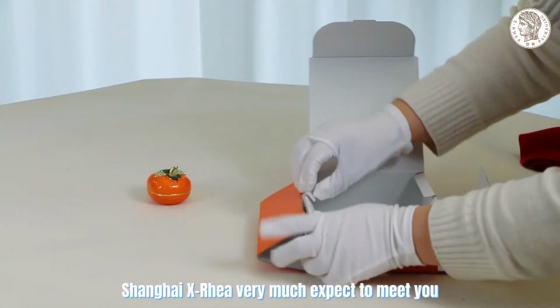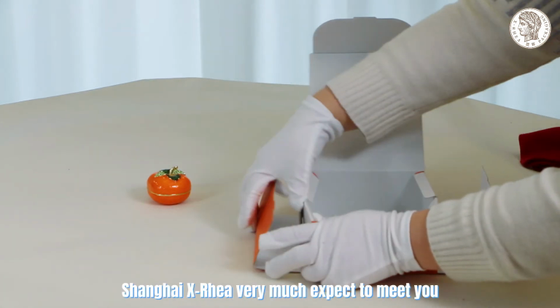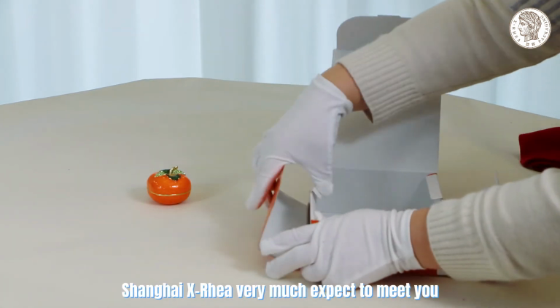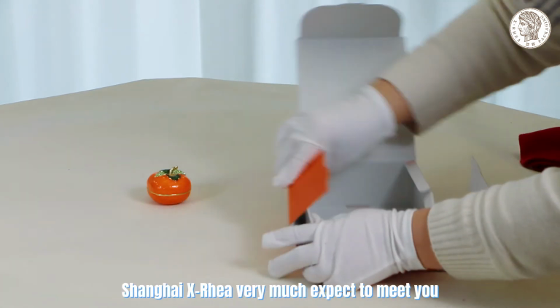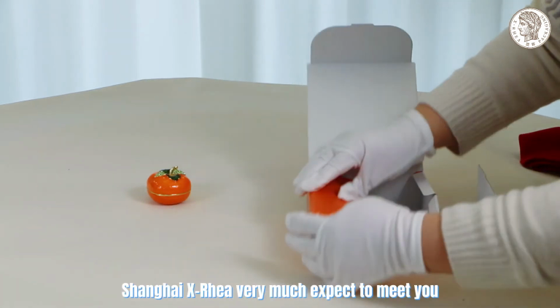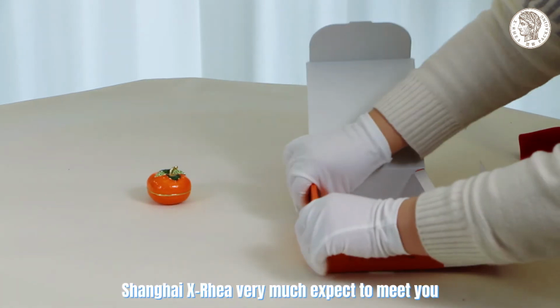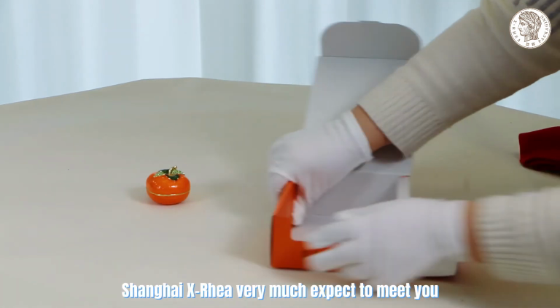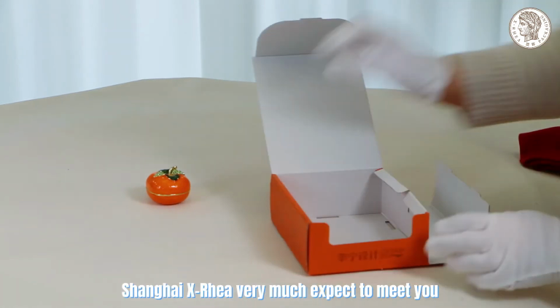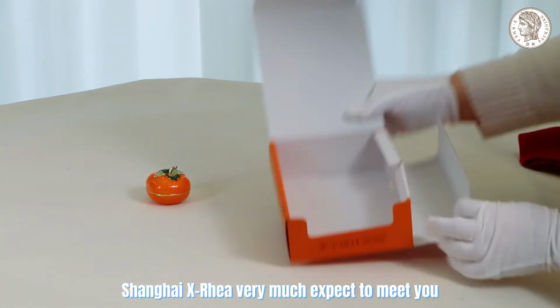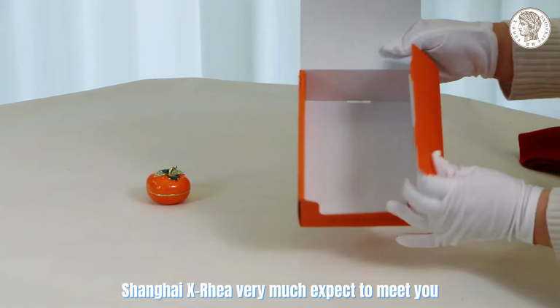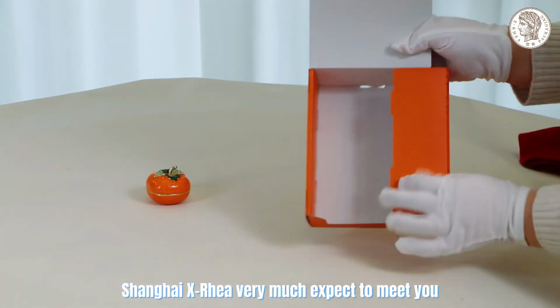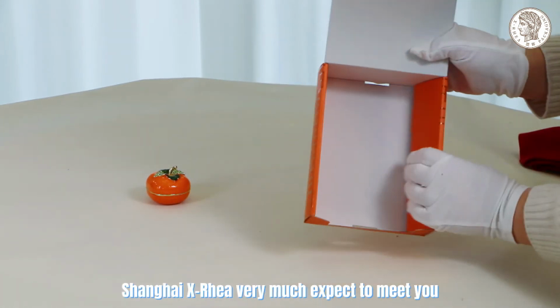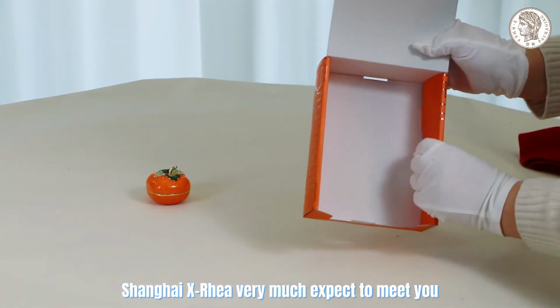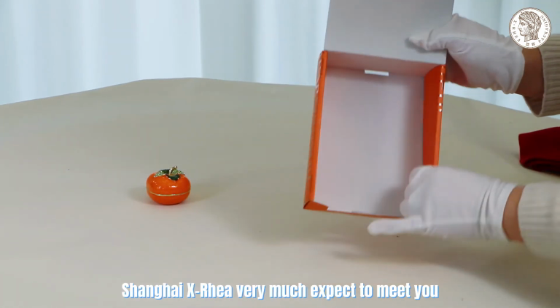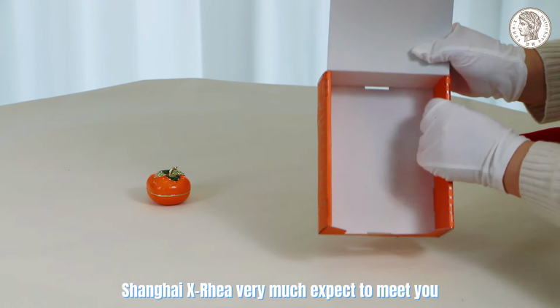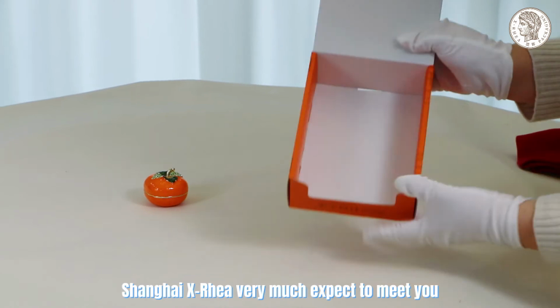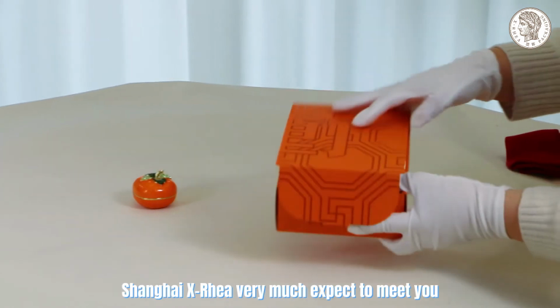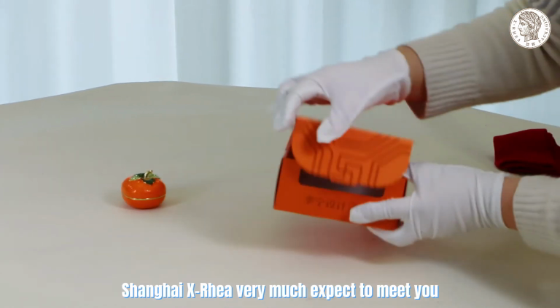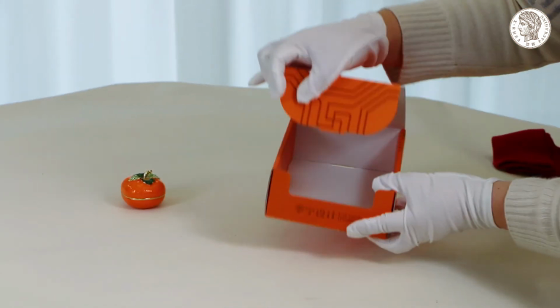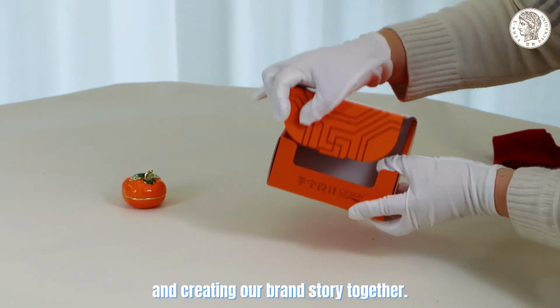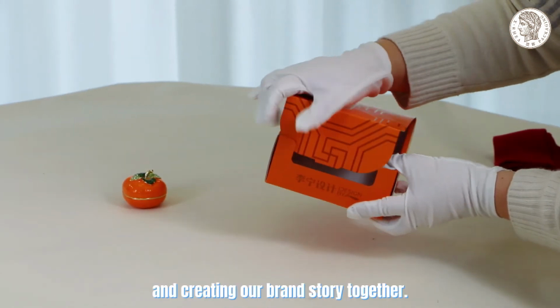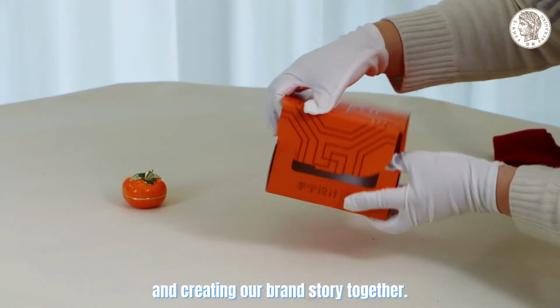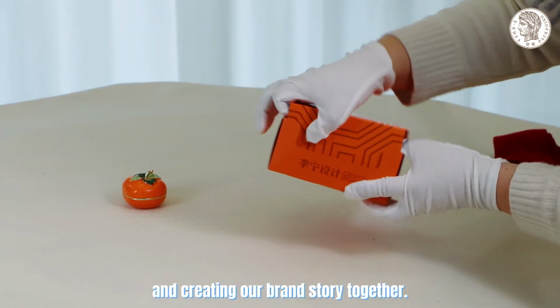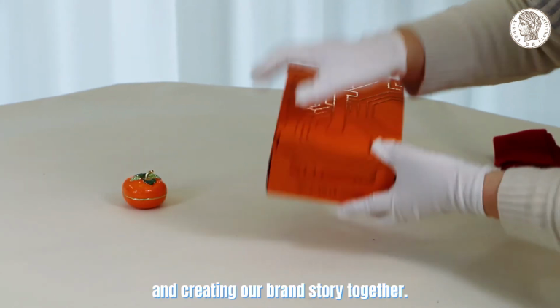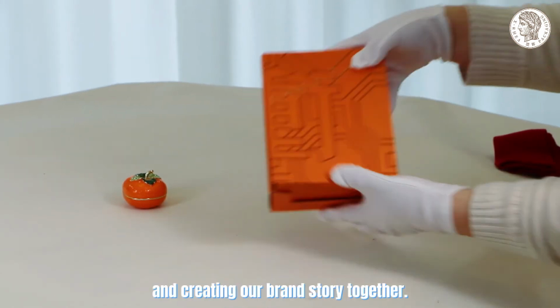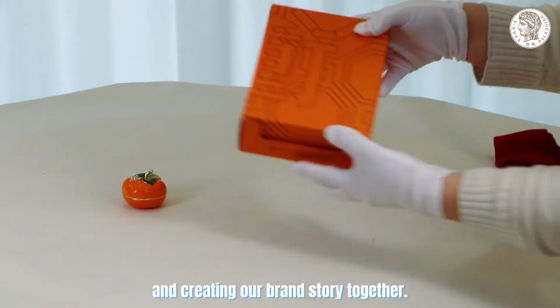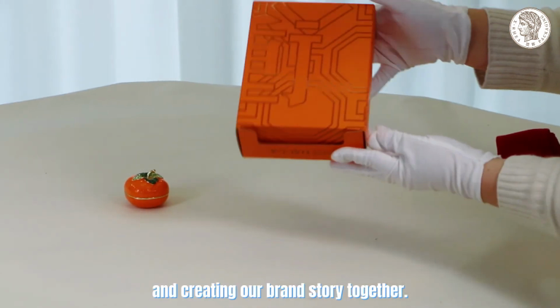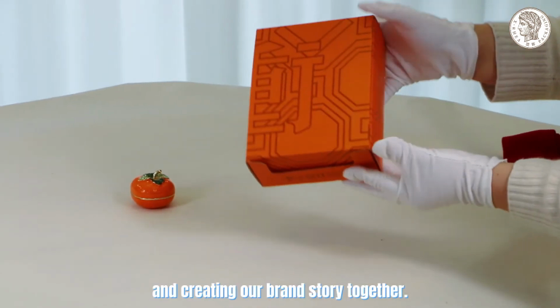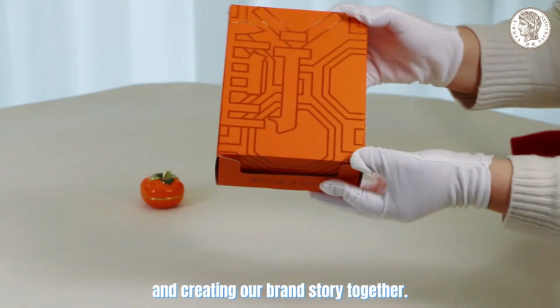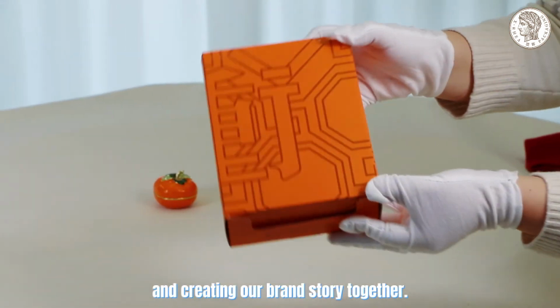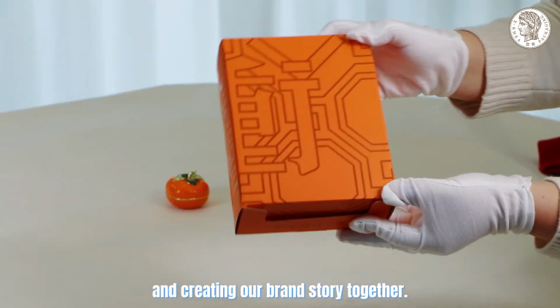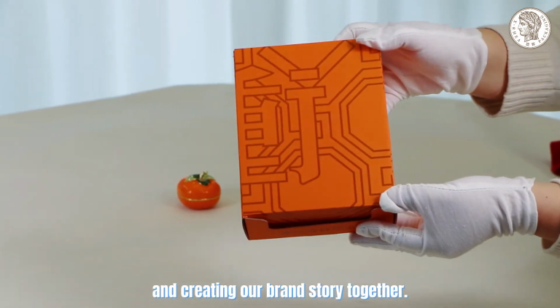Shanghai X Rear very much expects to meet you, and creating our own brand story together.